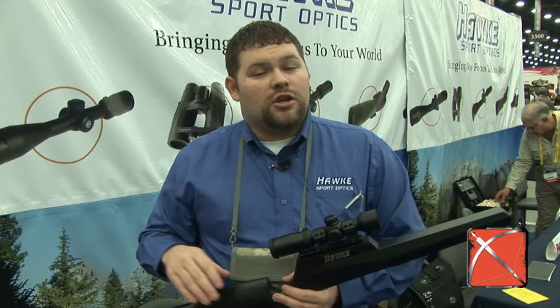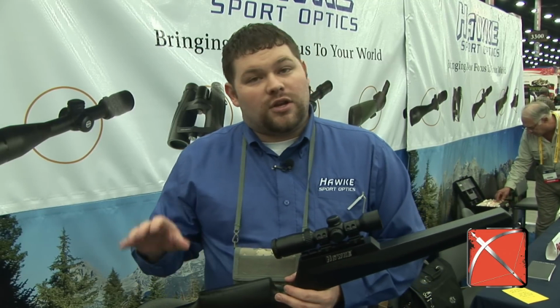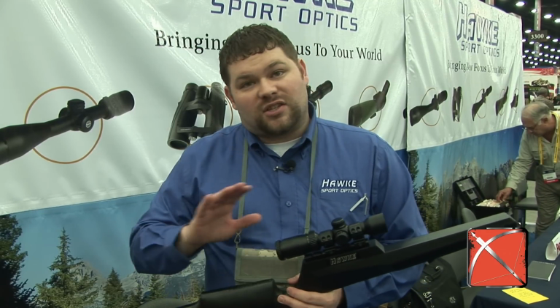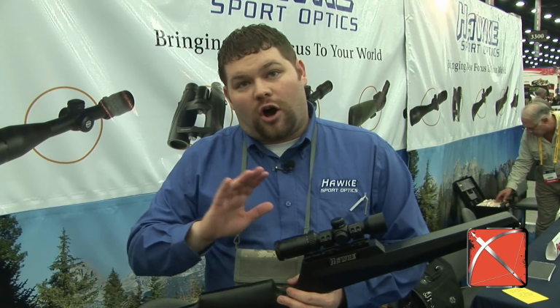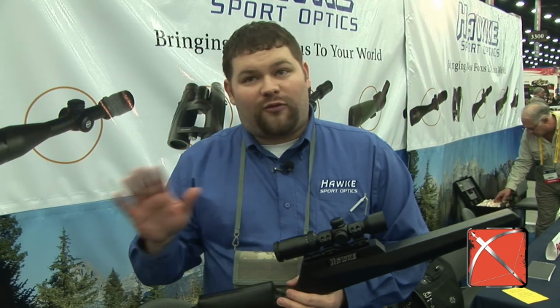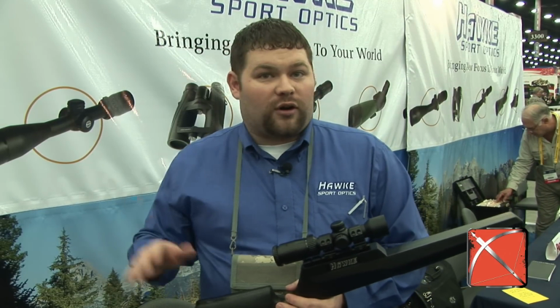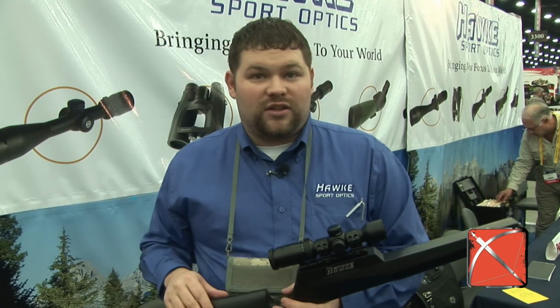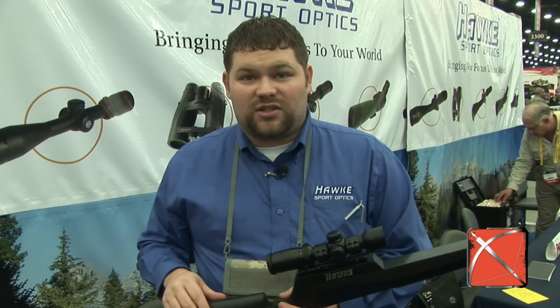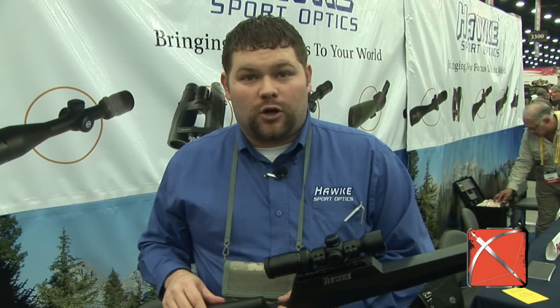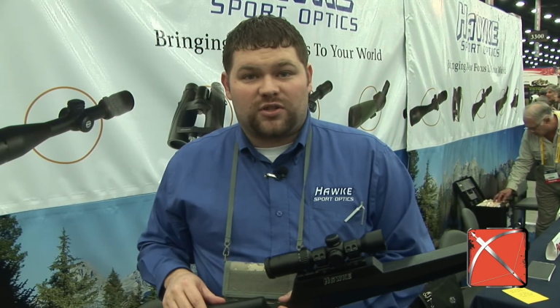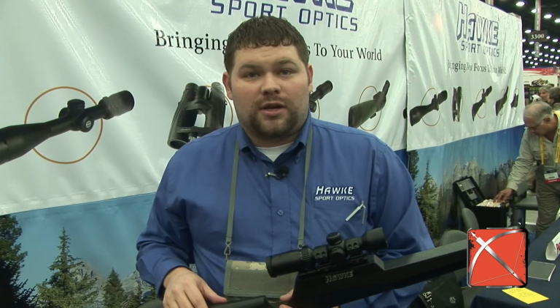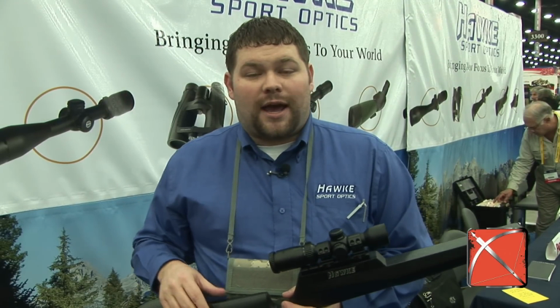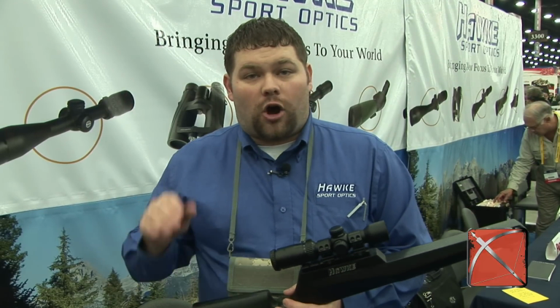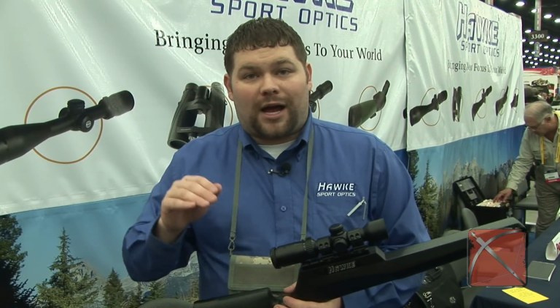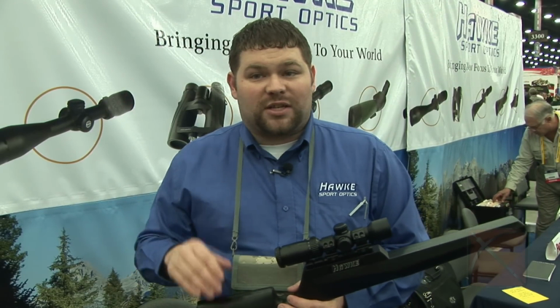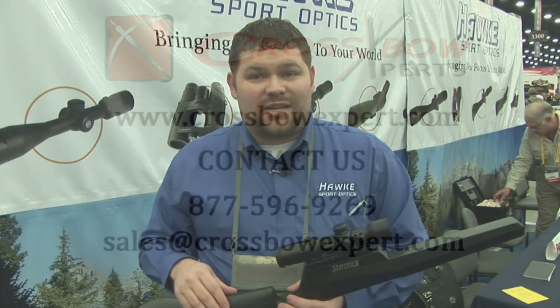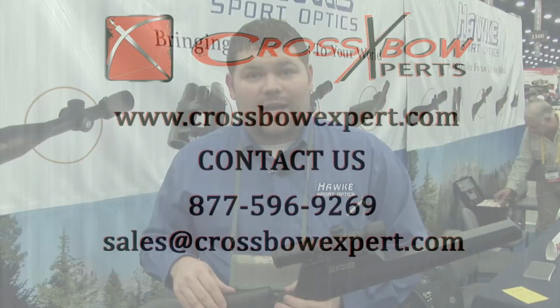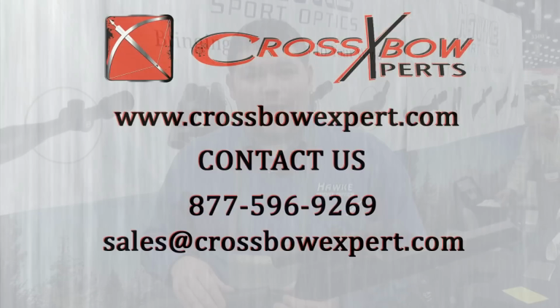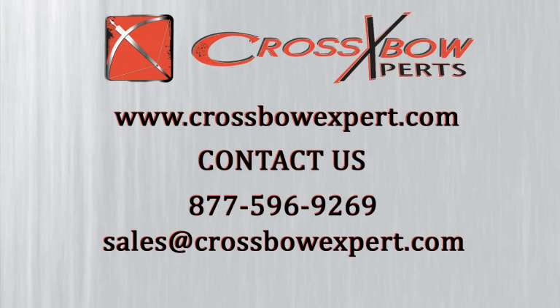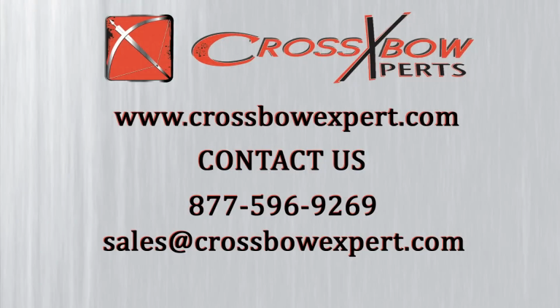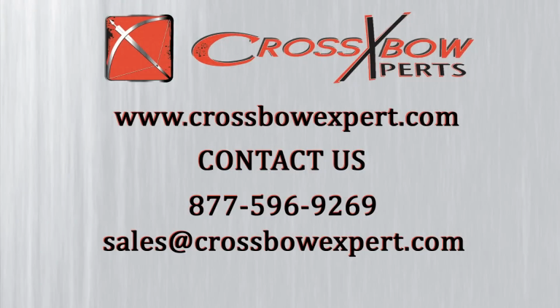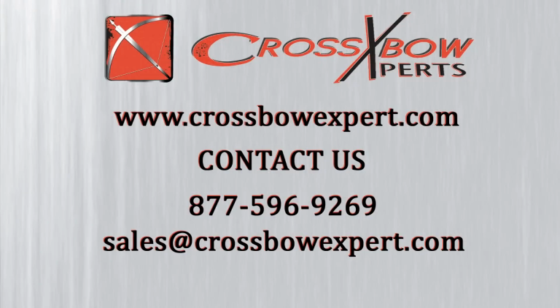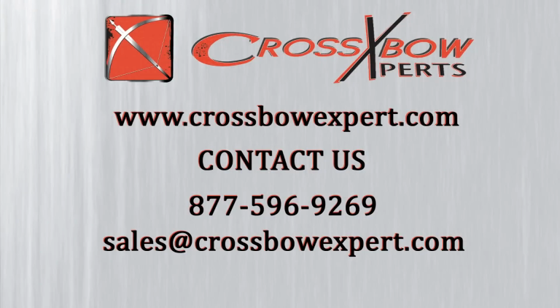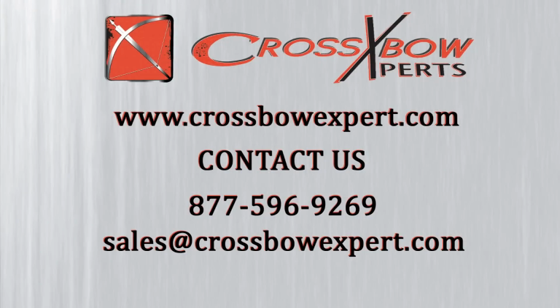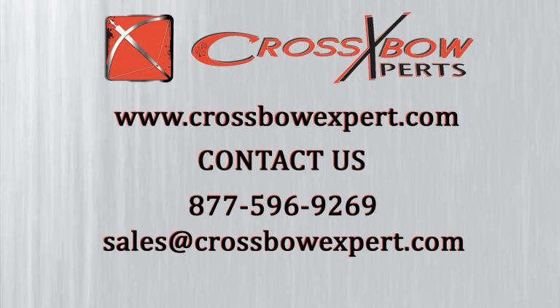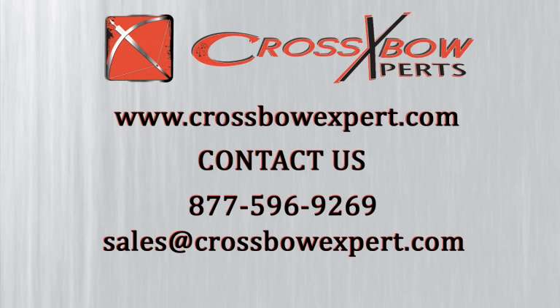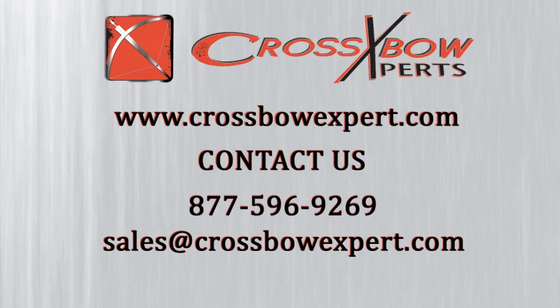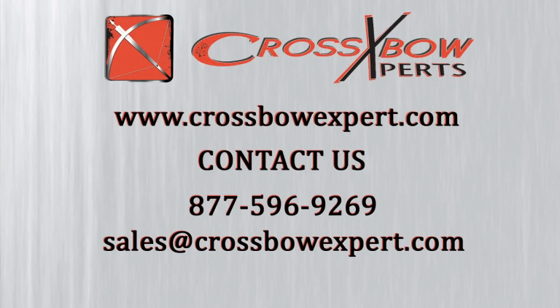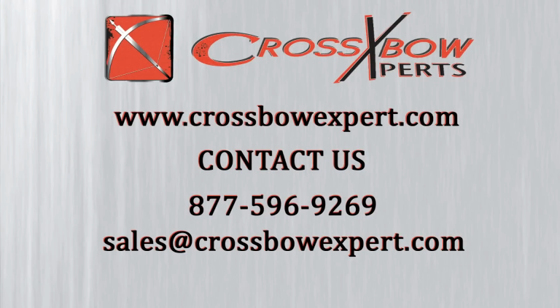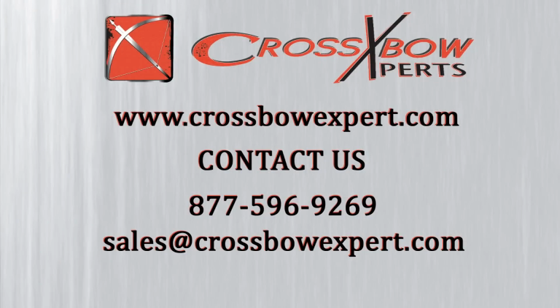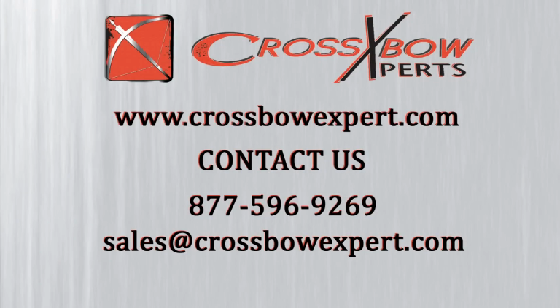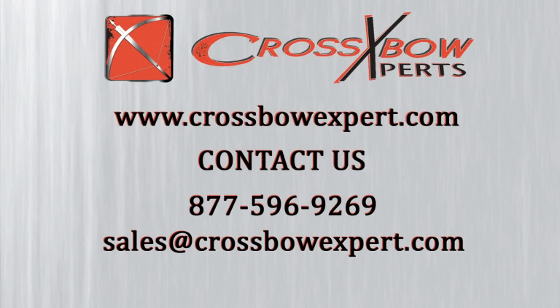You can see all four of these scopes at hawkoptics.com or crossbowexpert.com.